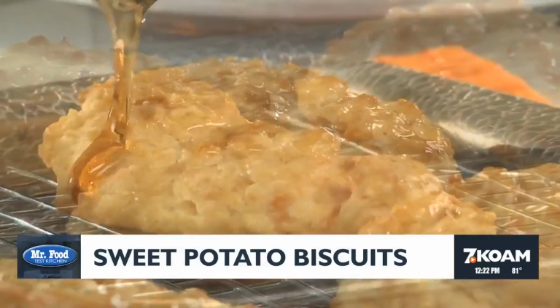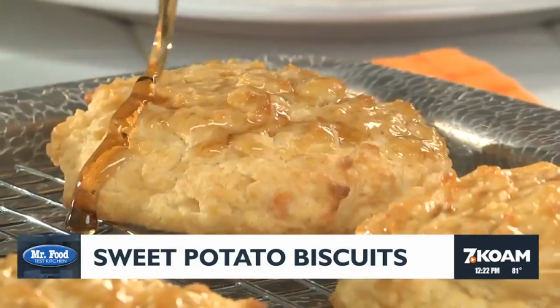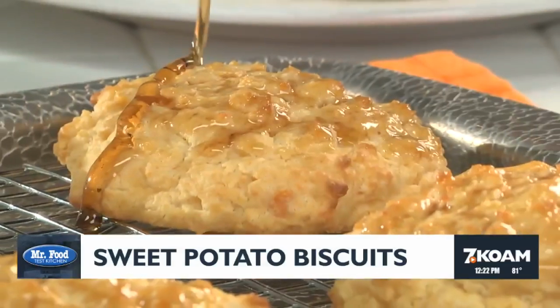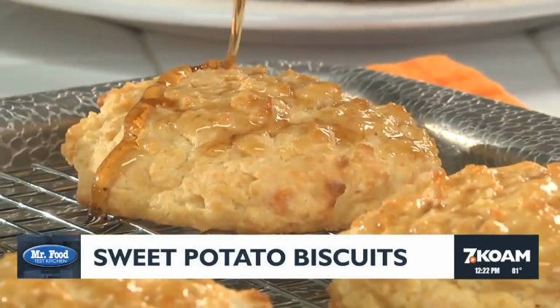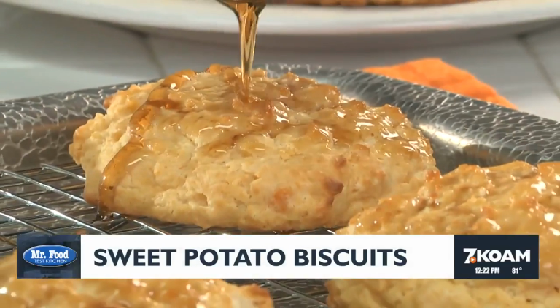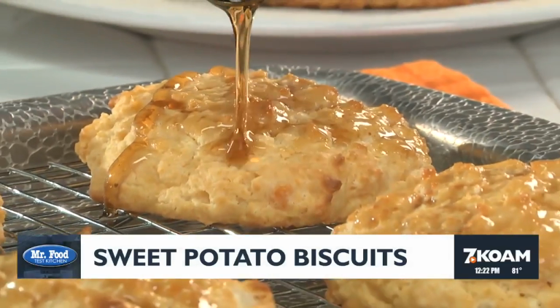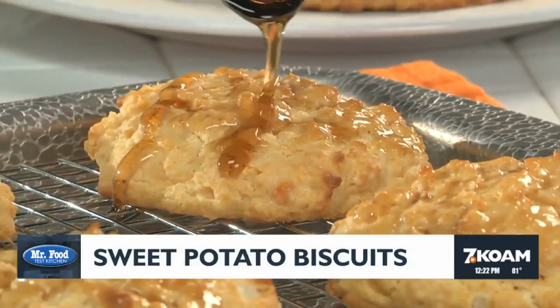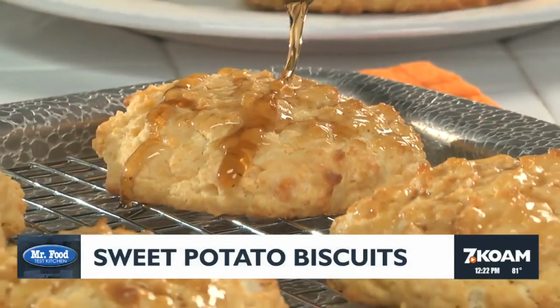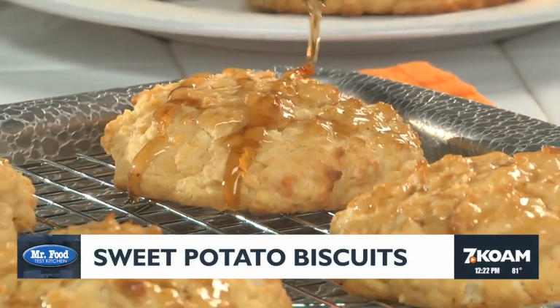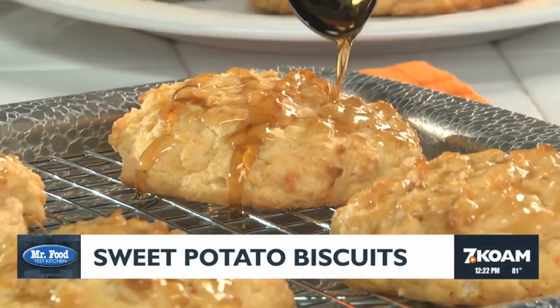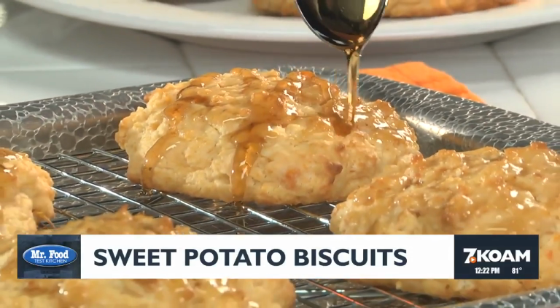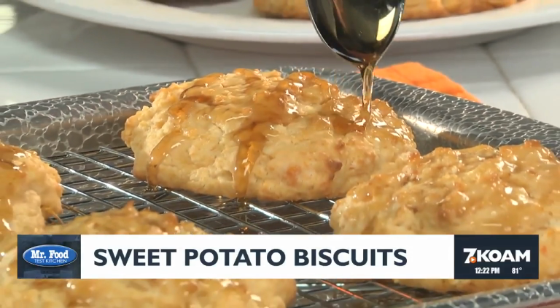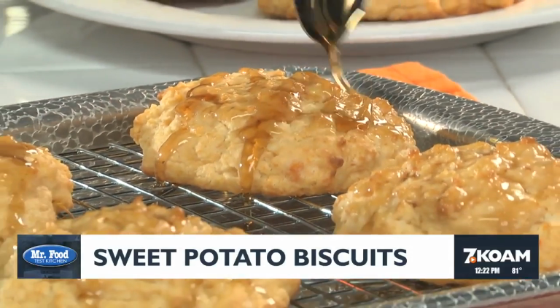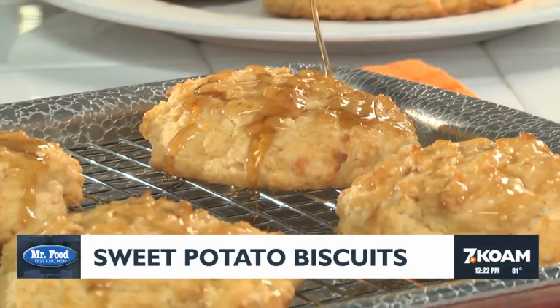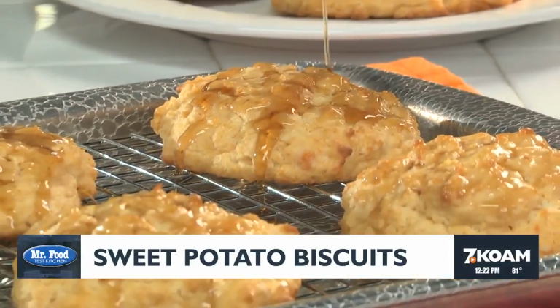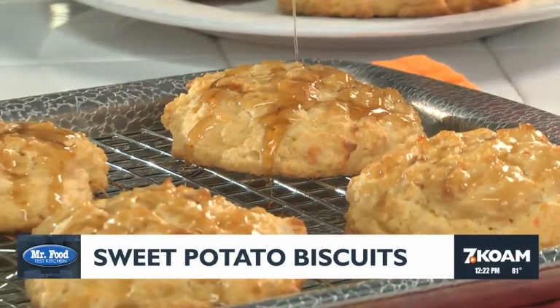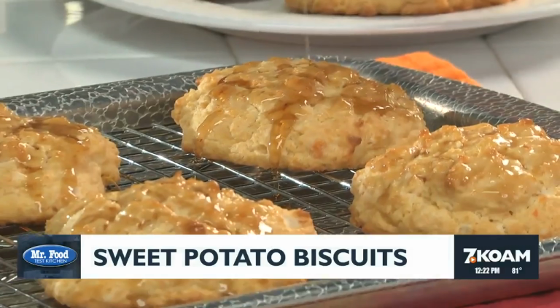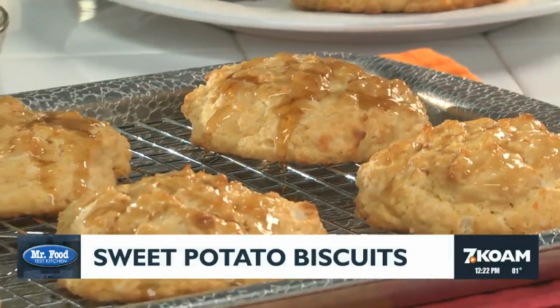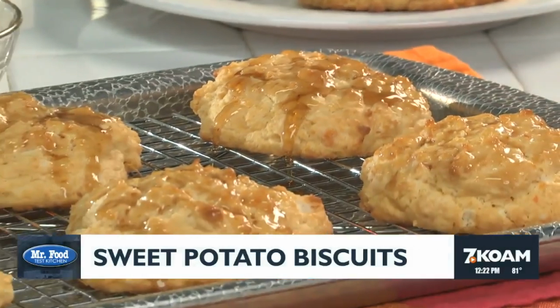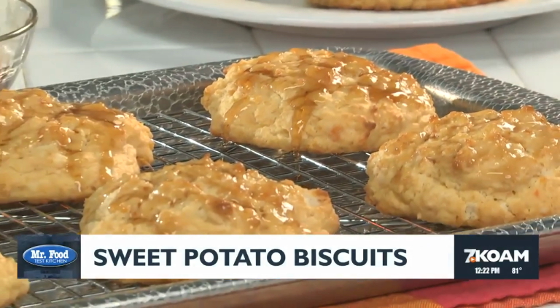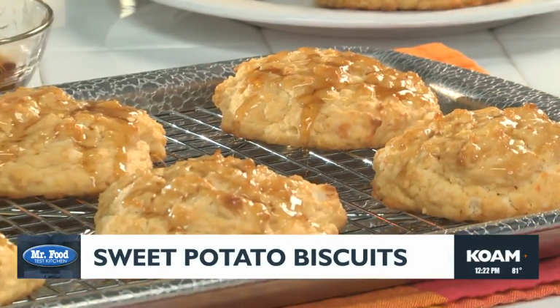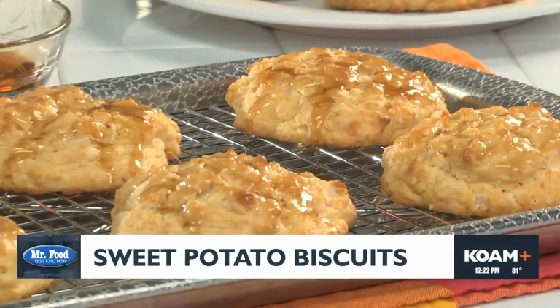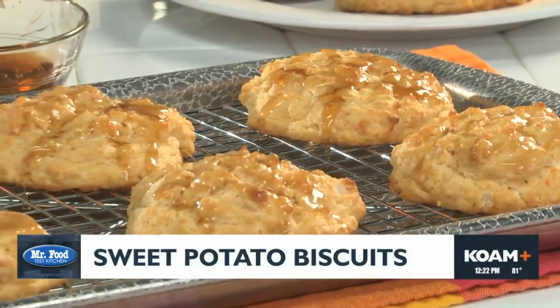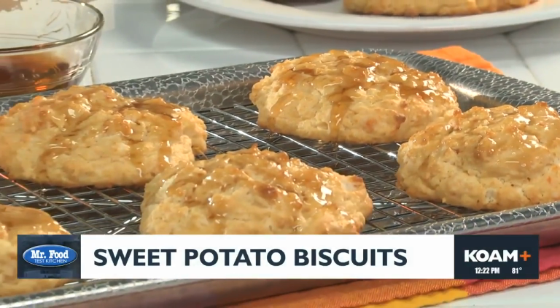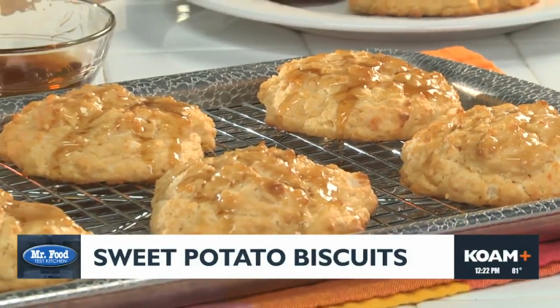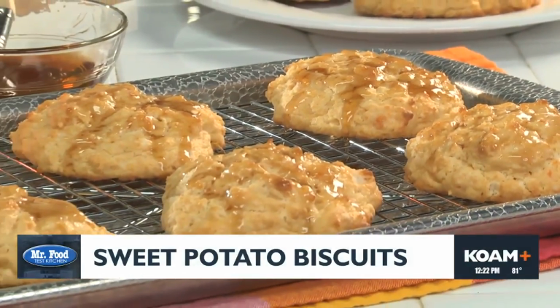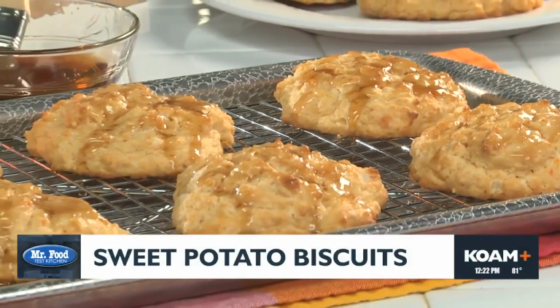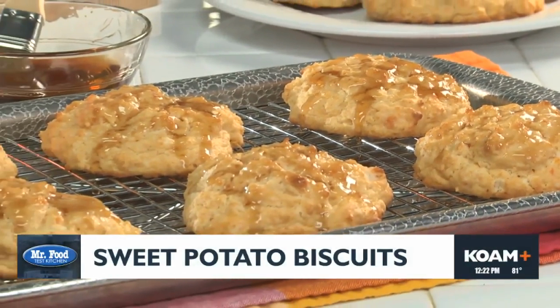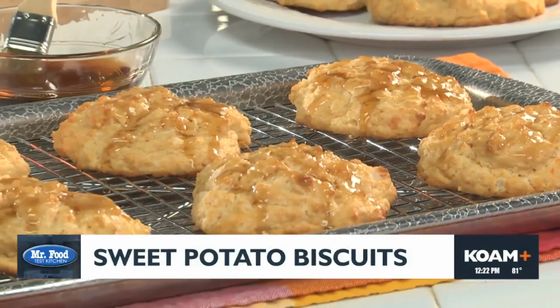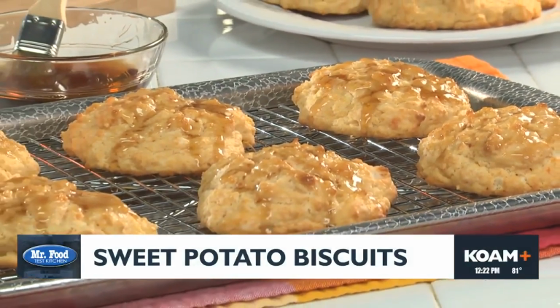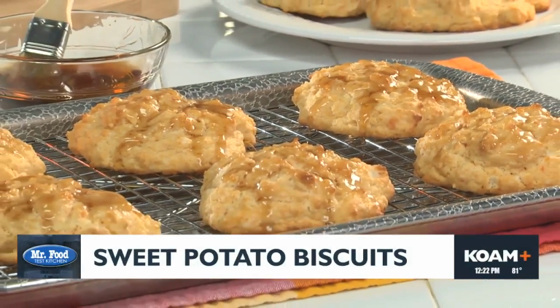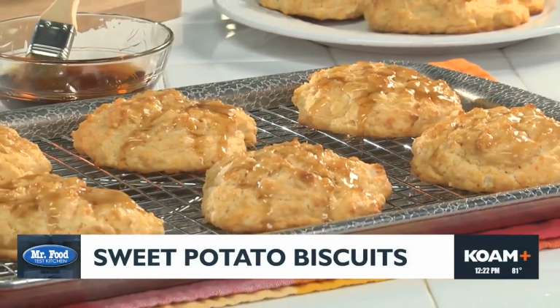Maybe brush on some warm maple syrup or drizzle them with honey, and get ready for some good old-fashioned southern eating.